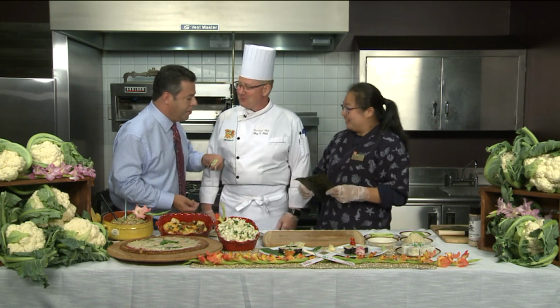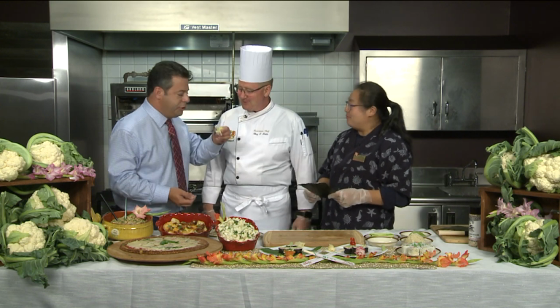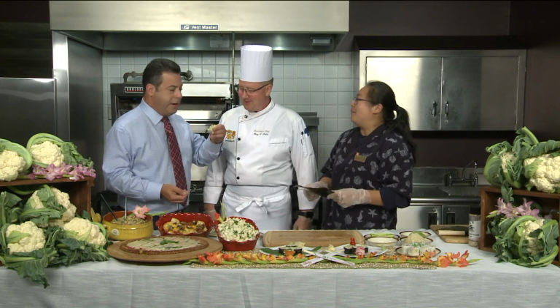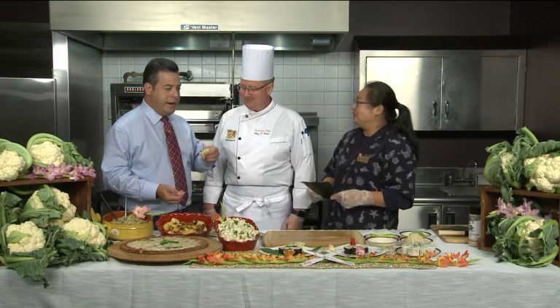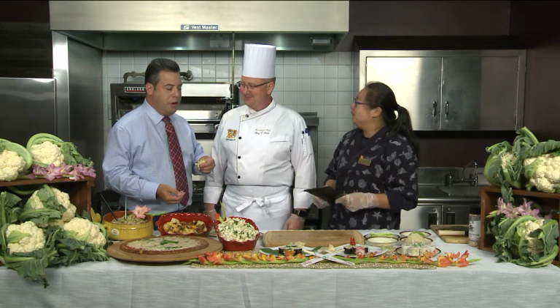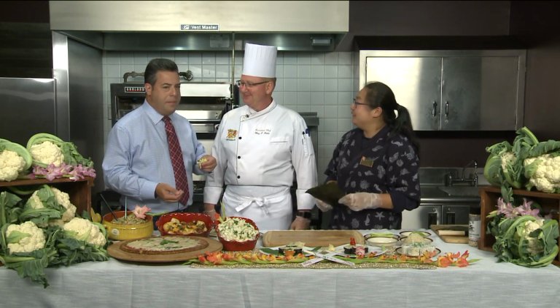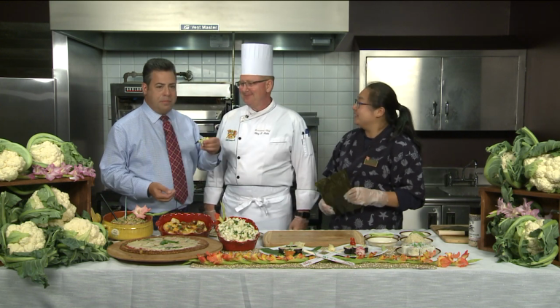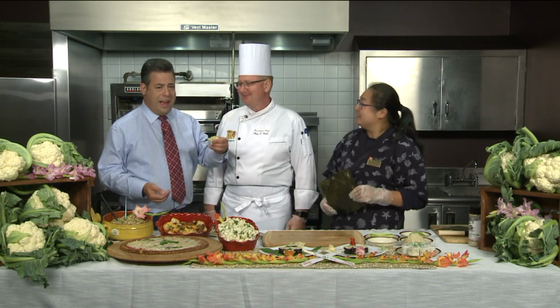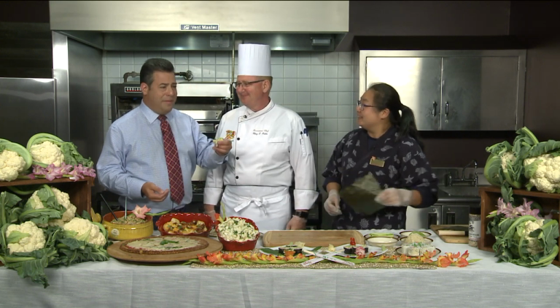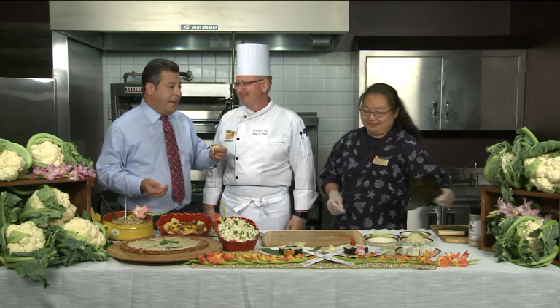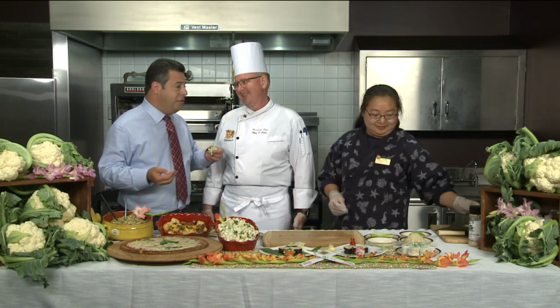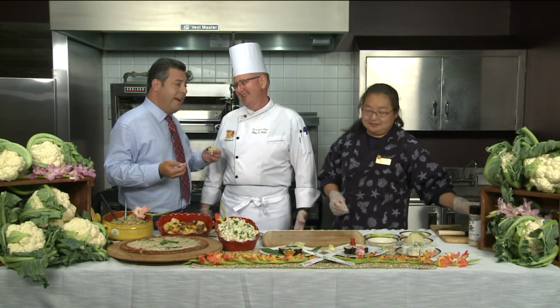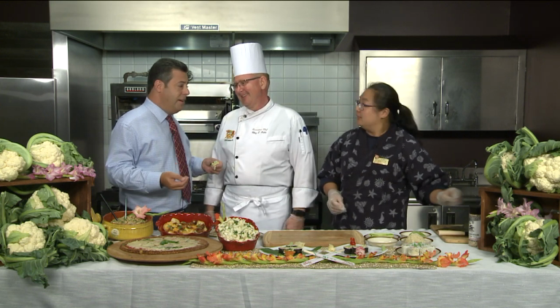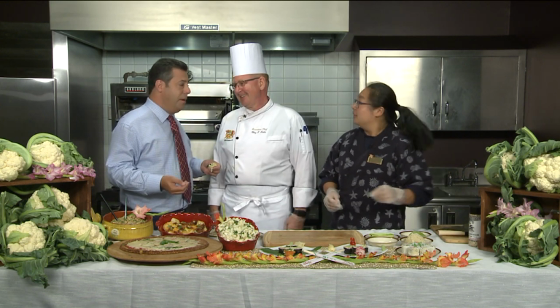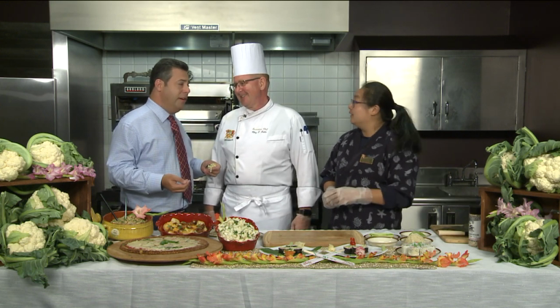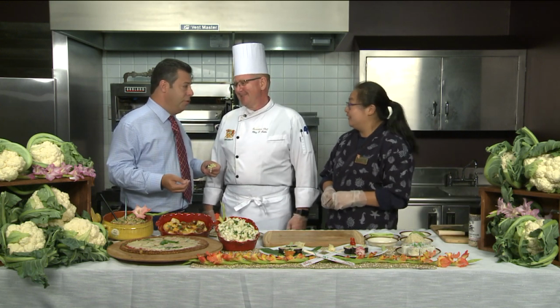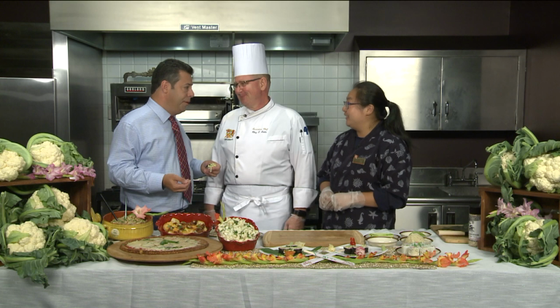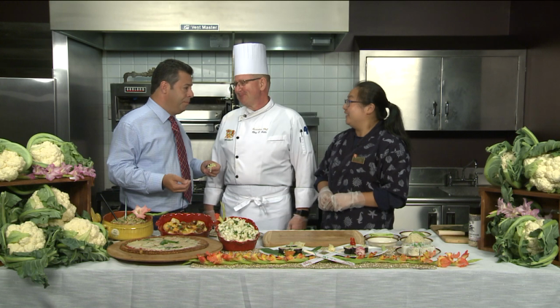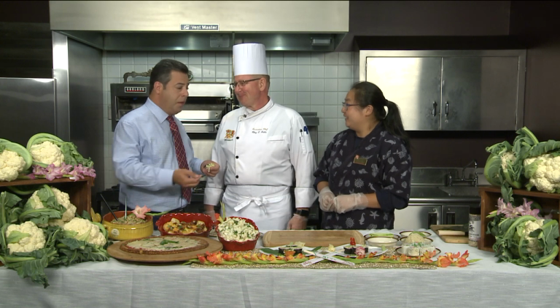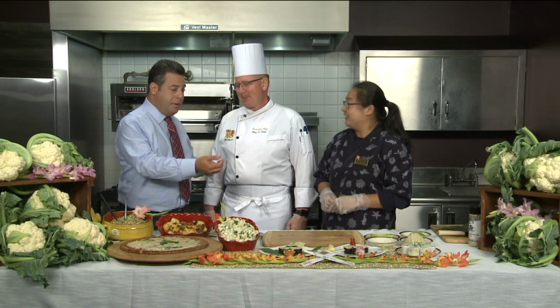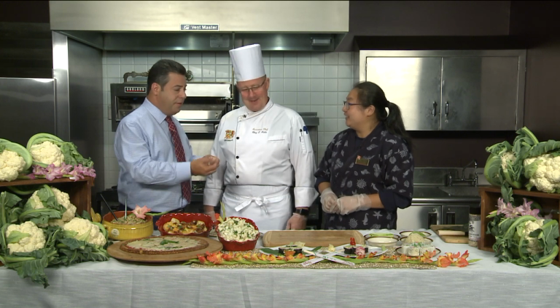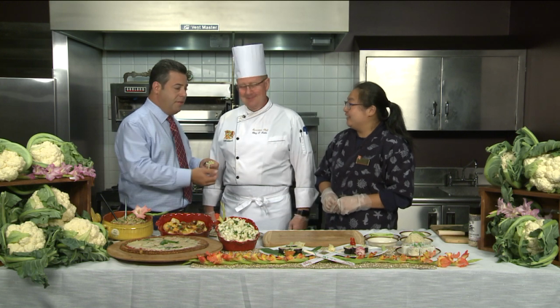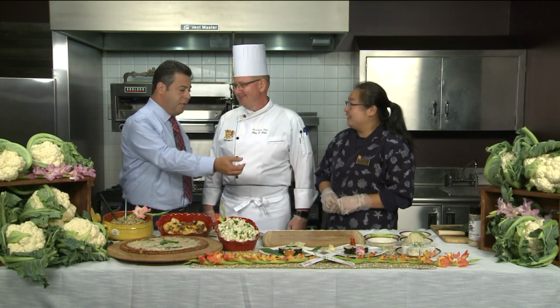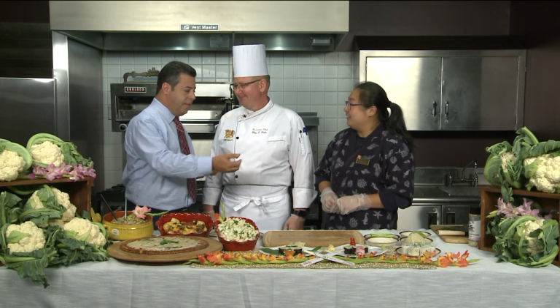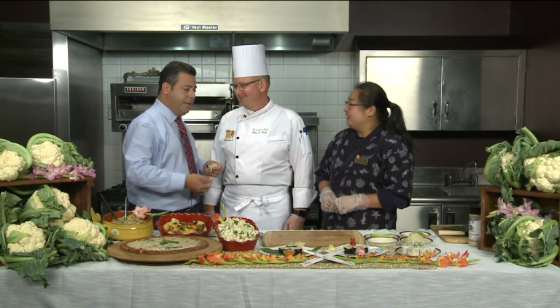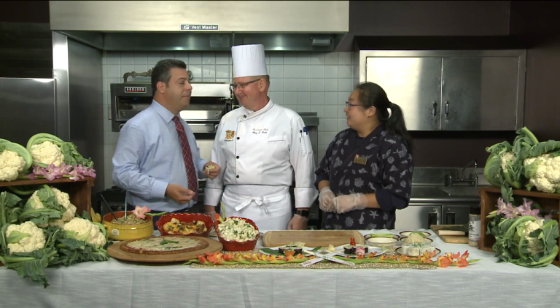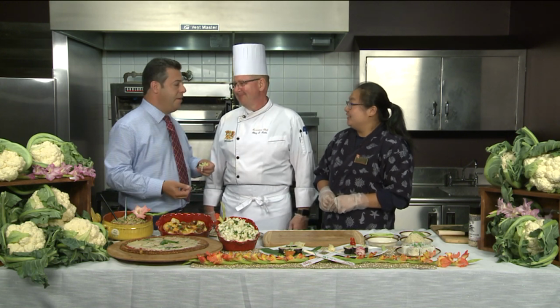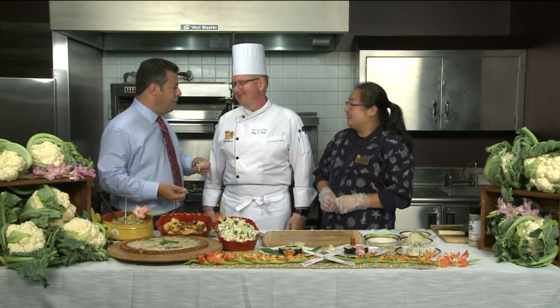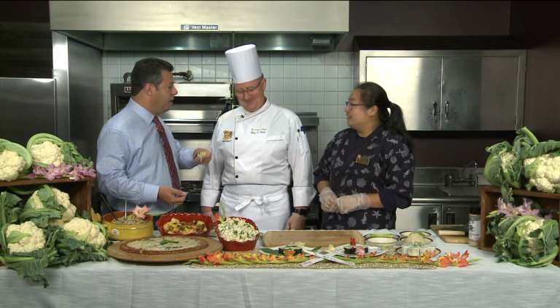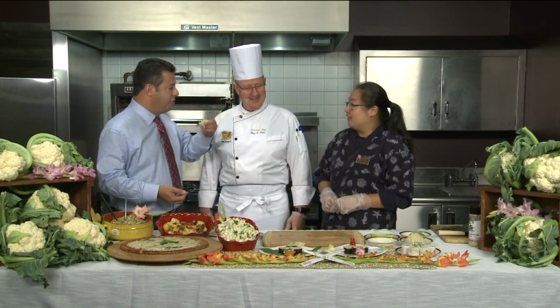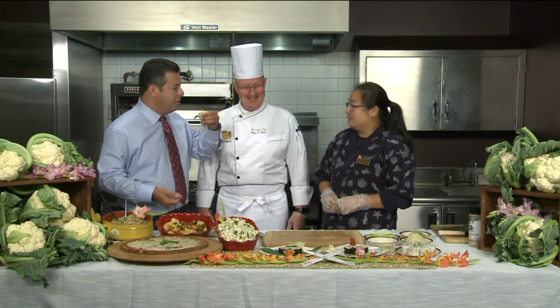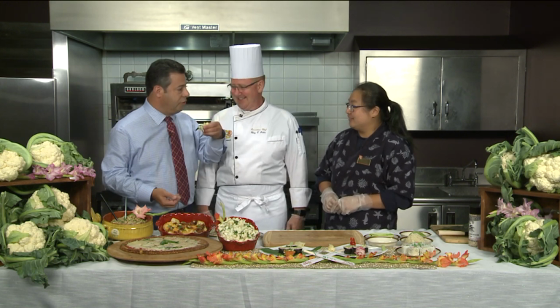Great to have you. Appreciate it. I can eat my weight in sushi, but if this is healthier, then keep the California roll — I'll just take this cauliflower version.